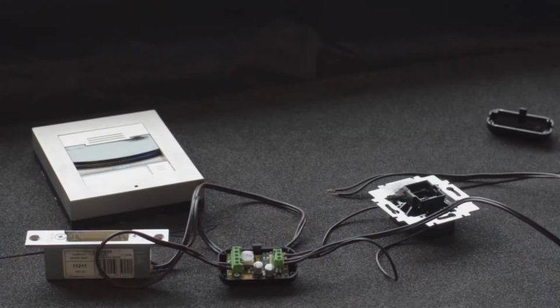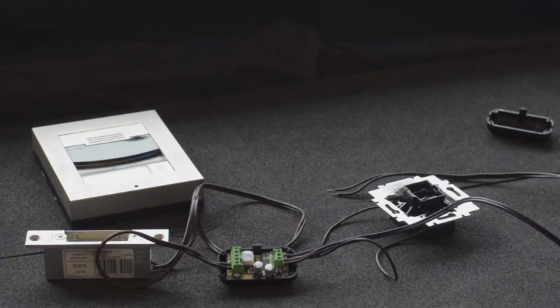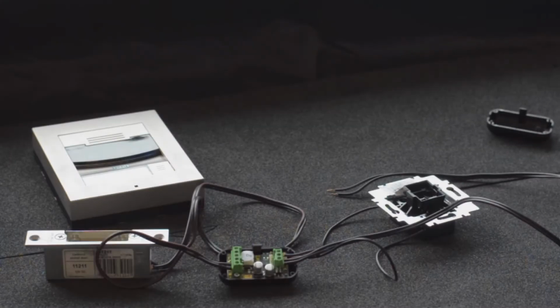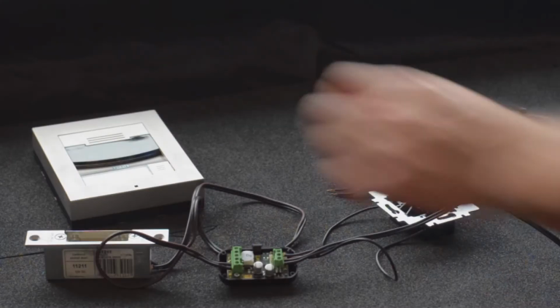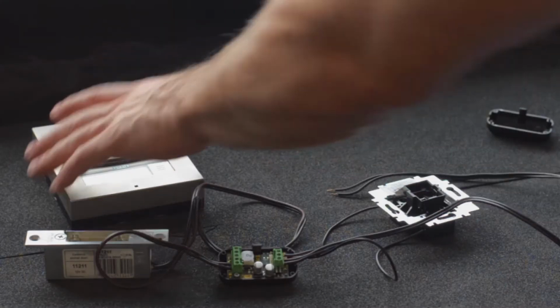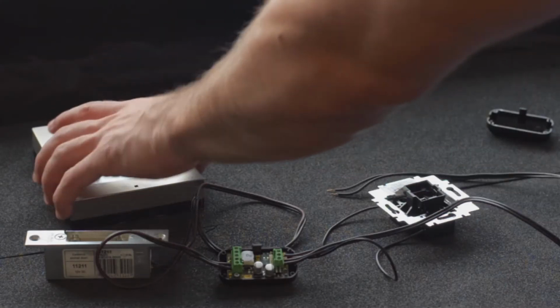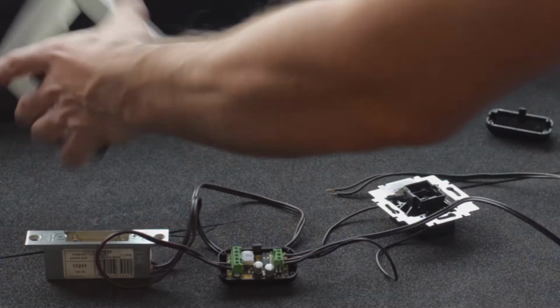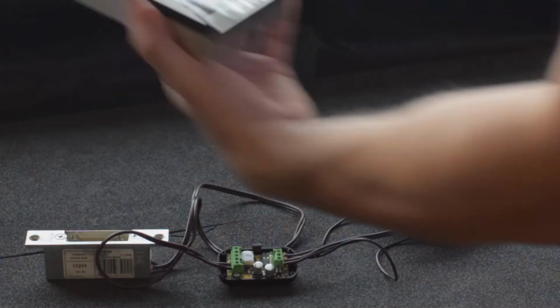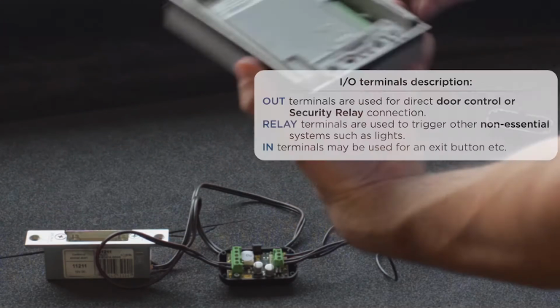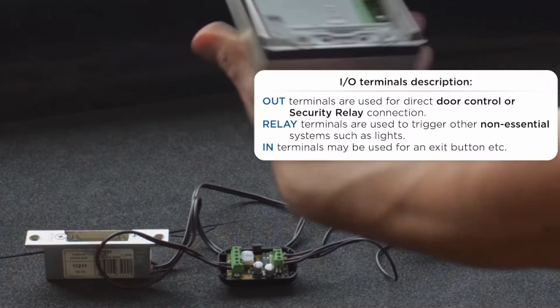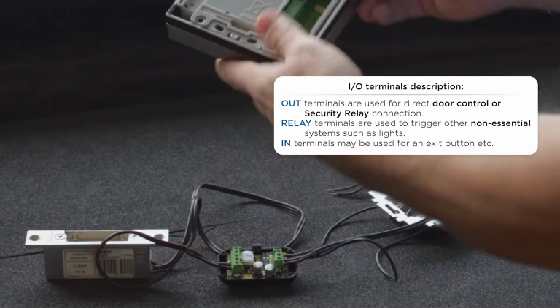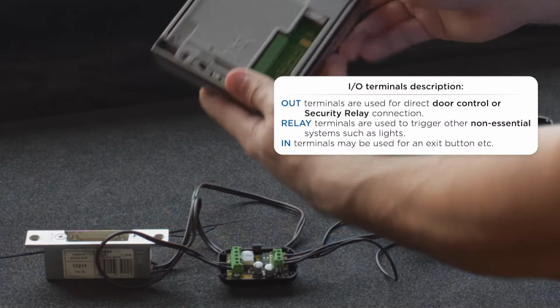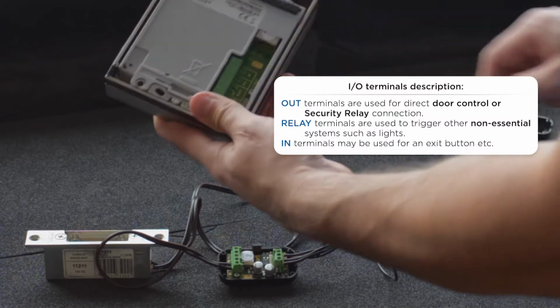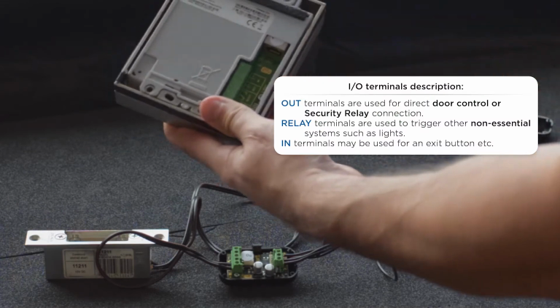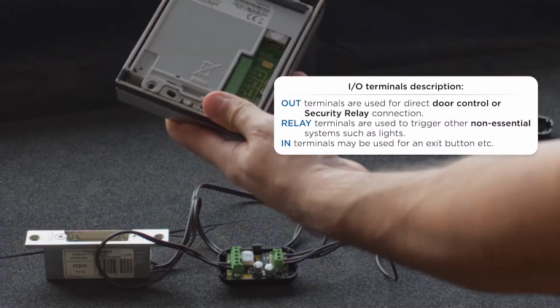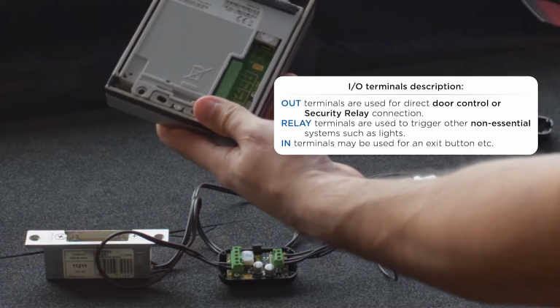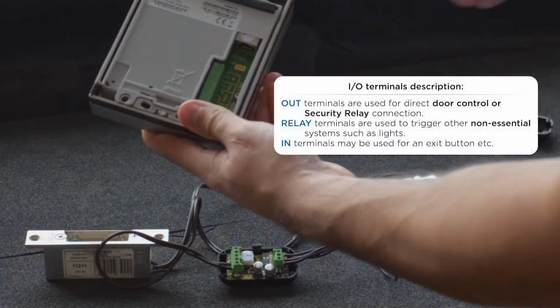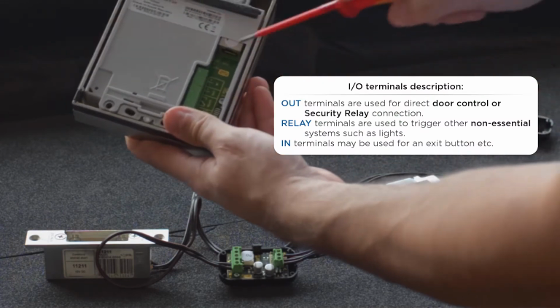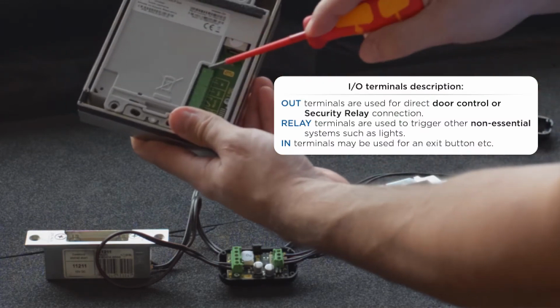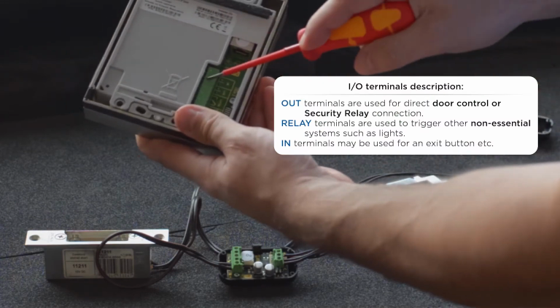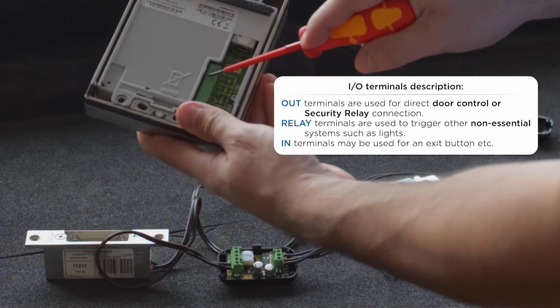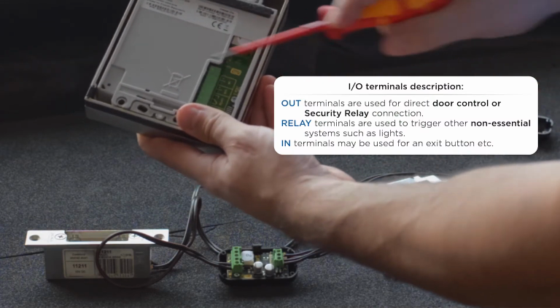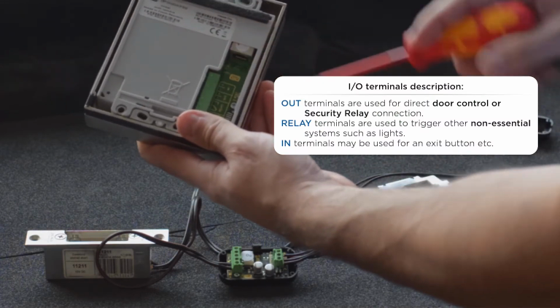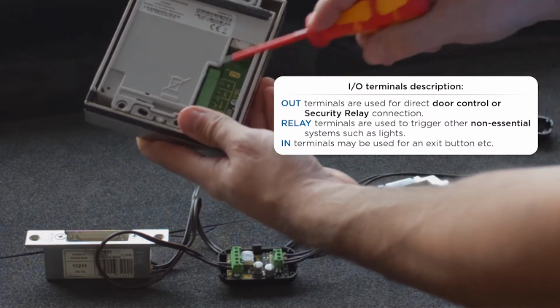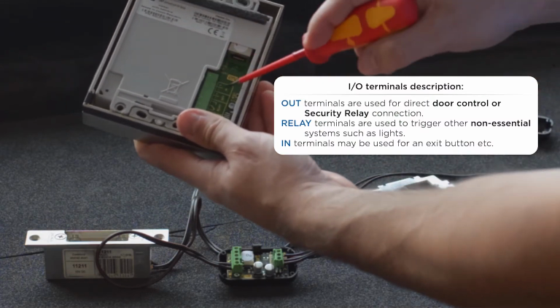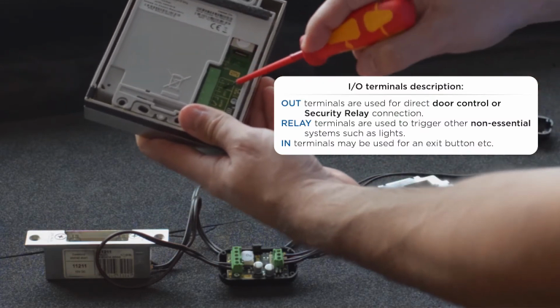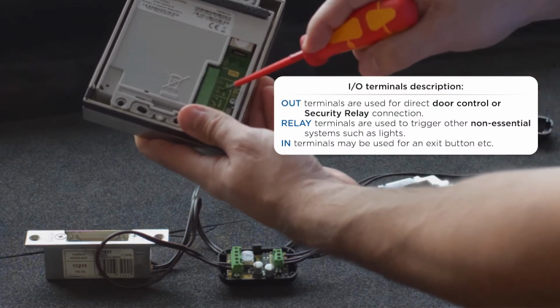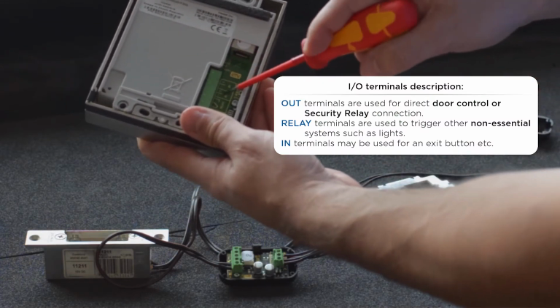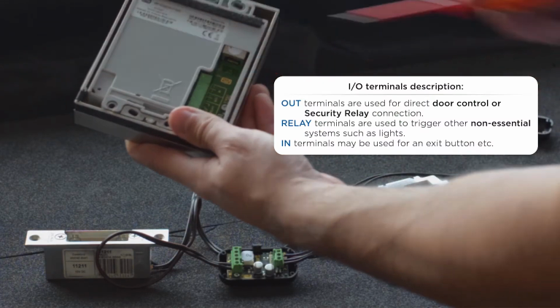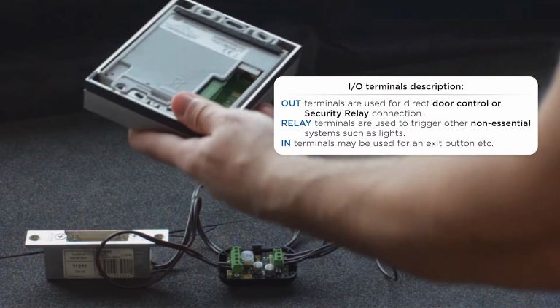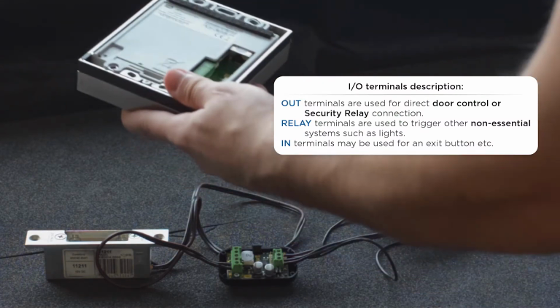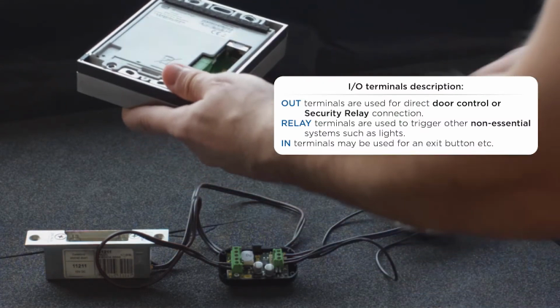Now we'll connect to the out terminals of the intercom. Again, be mindful of polarity.